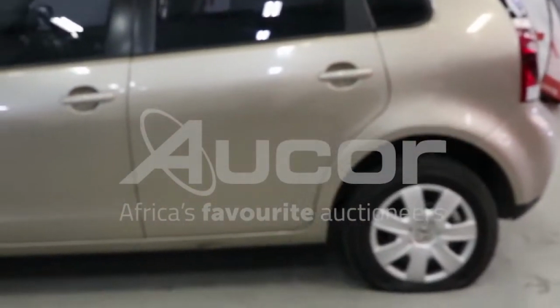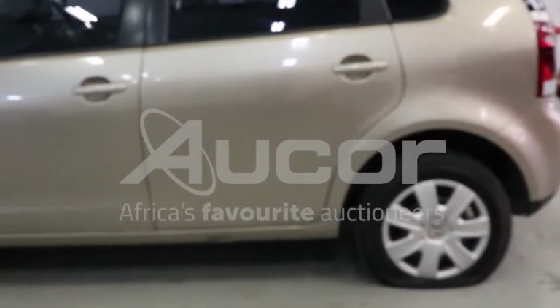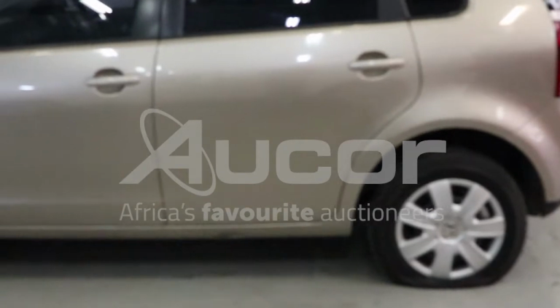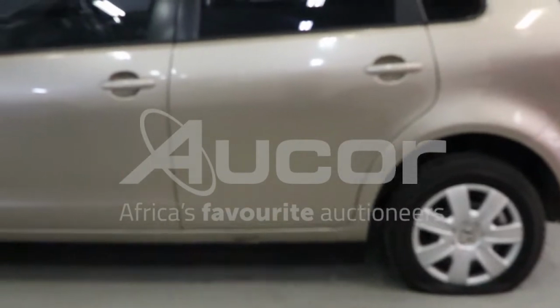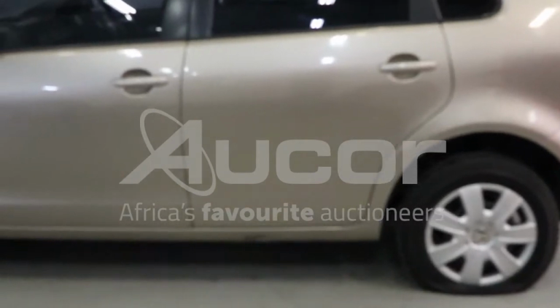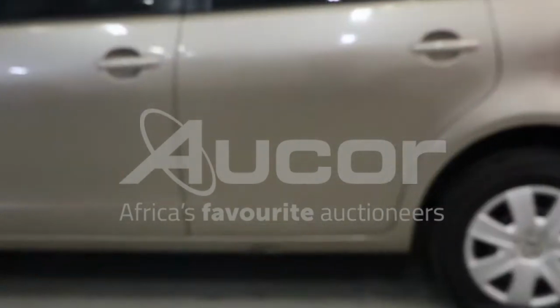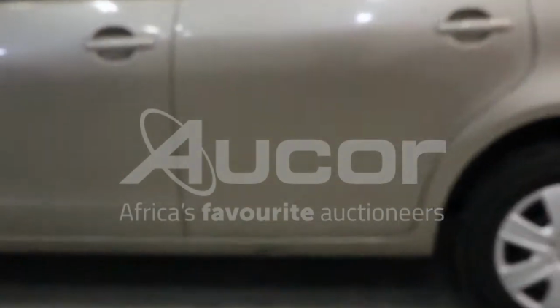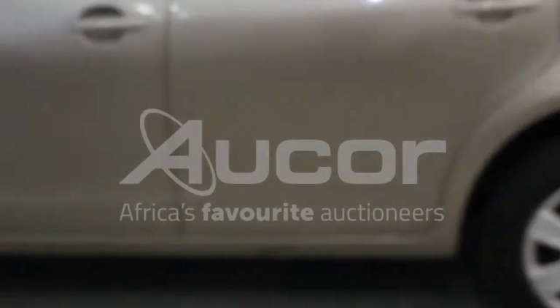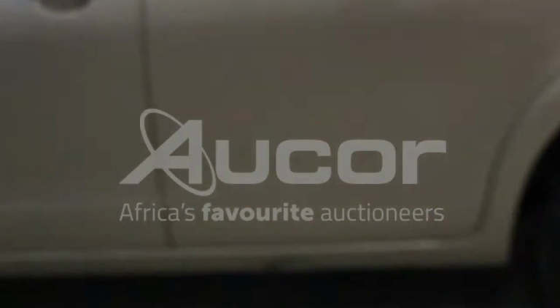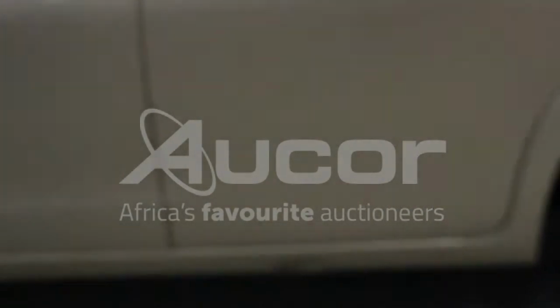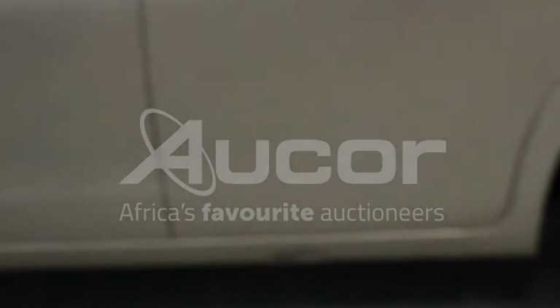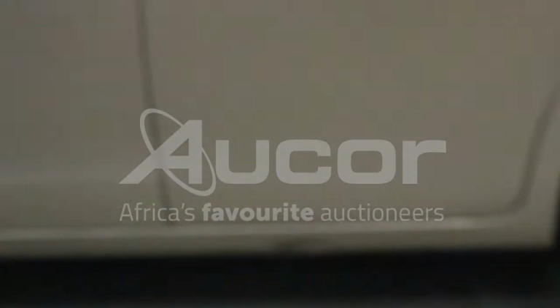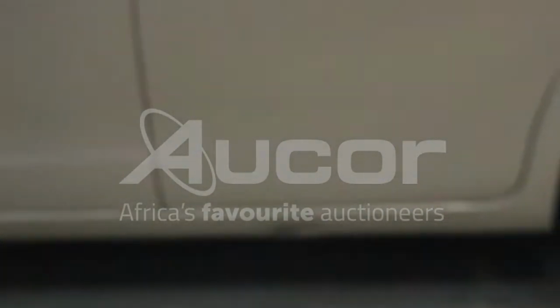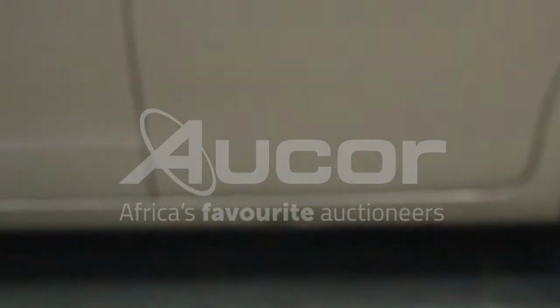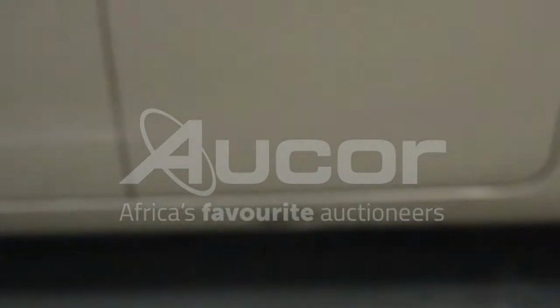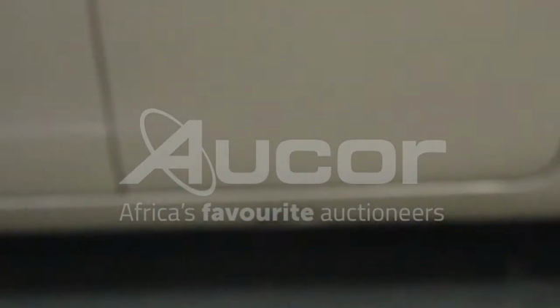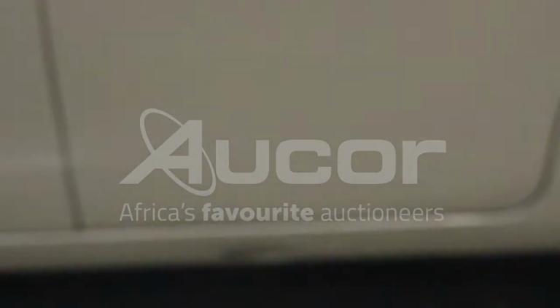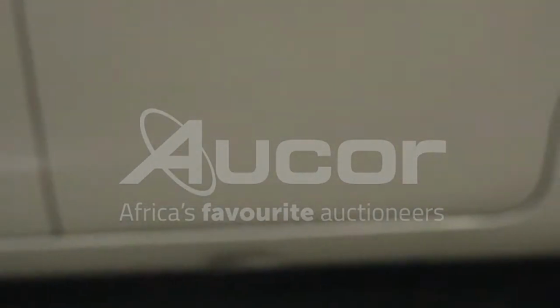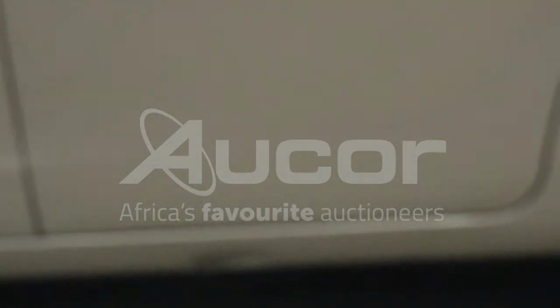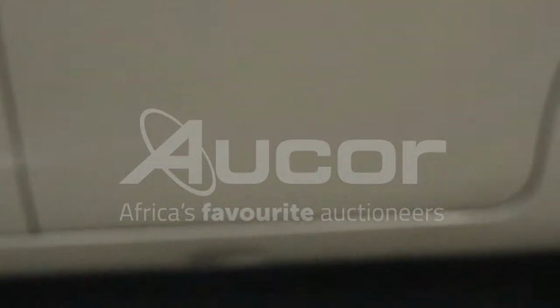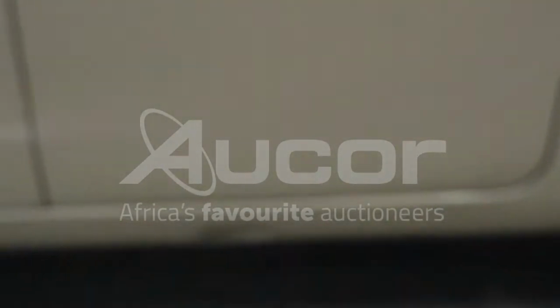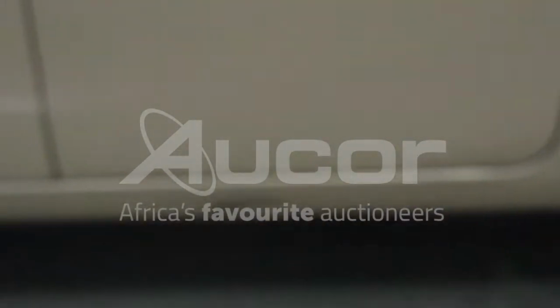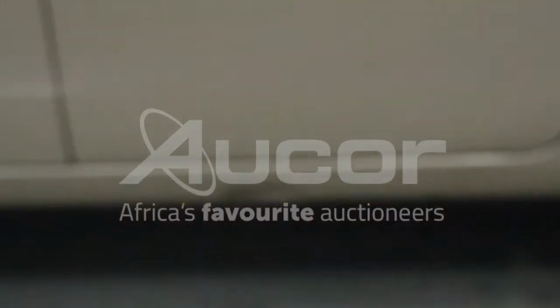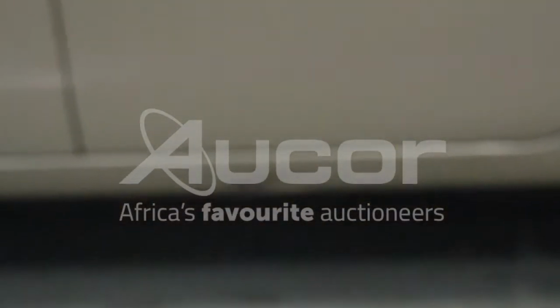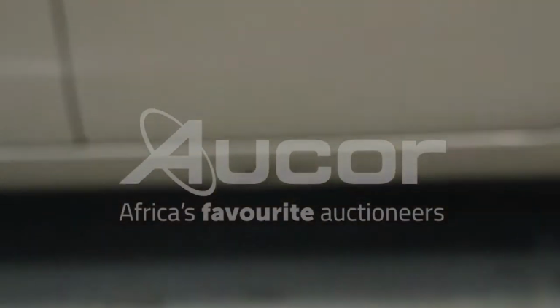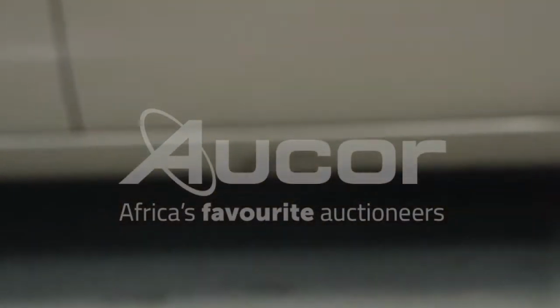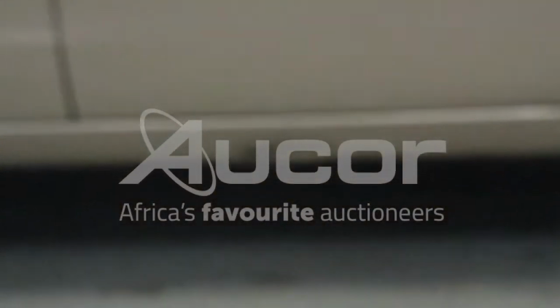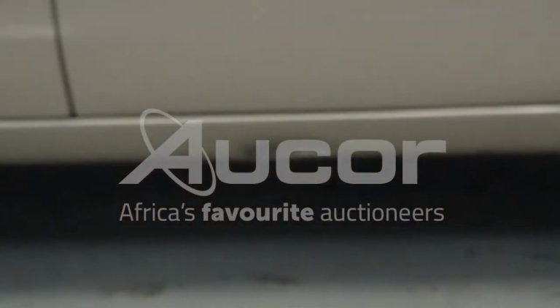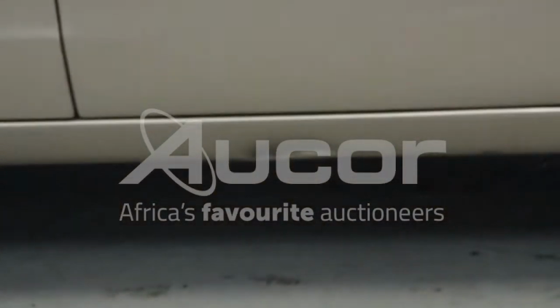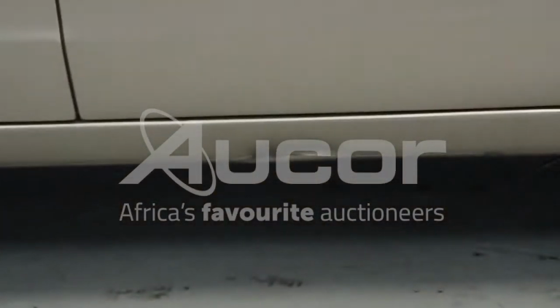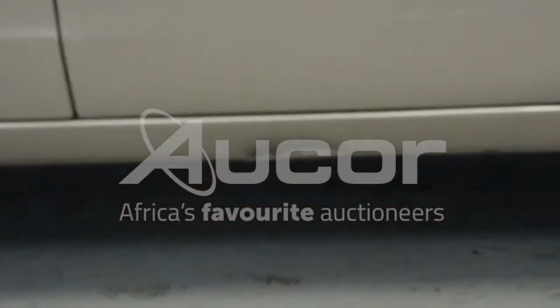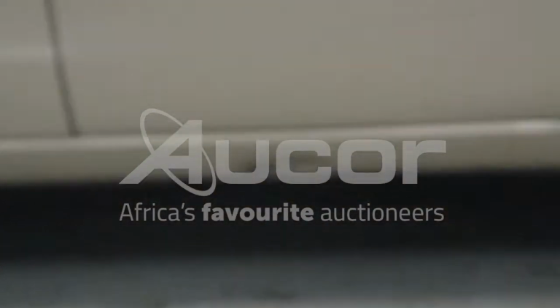There's some damage and a dent here to the bottom sill, and that's on the left rear passenger door.